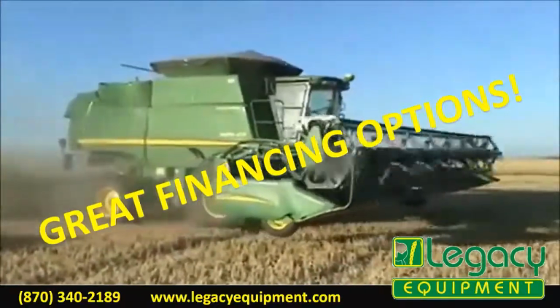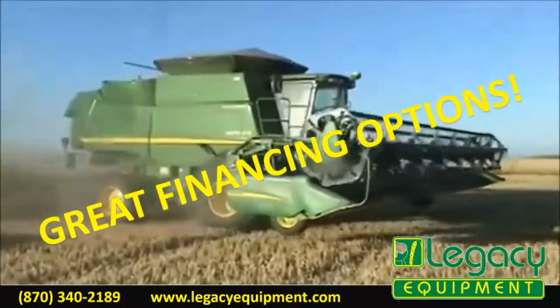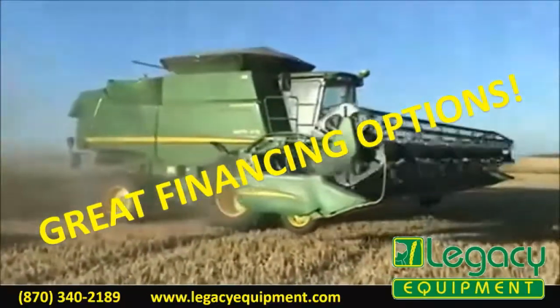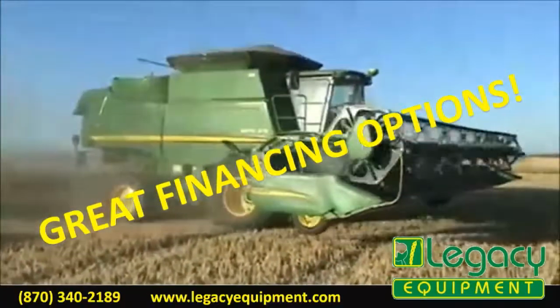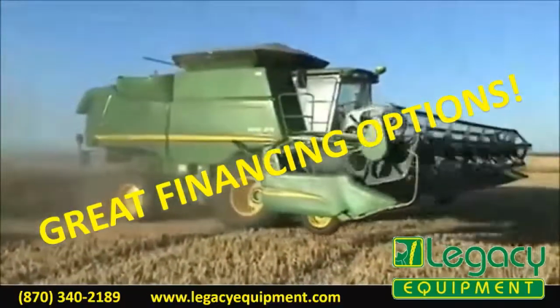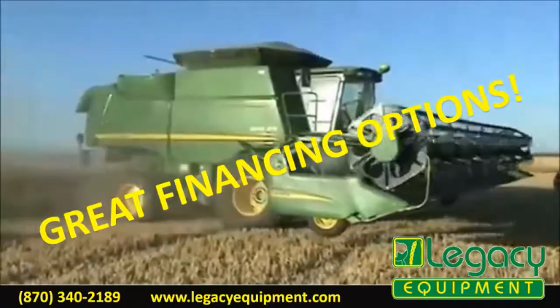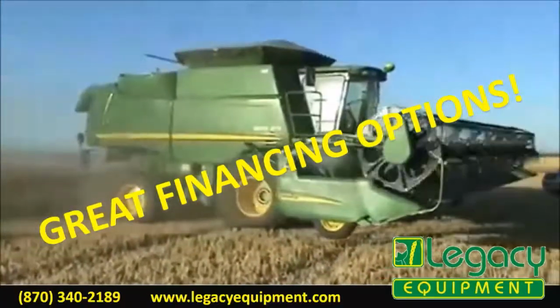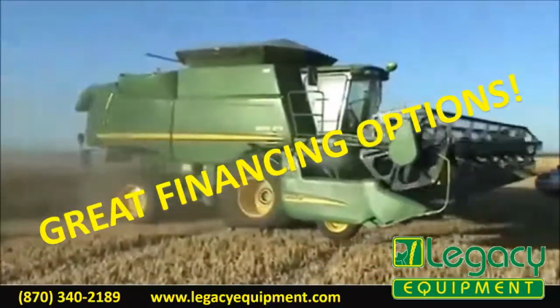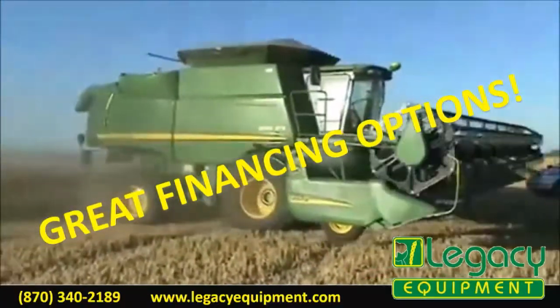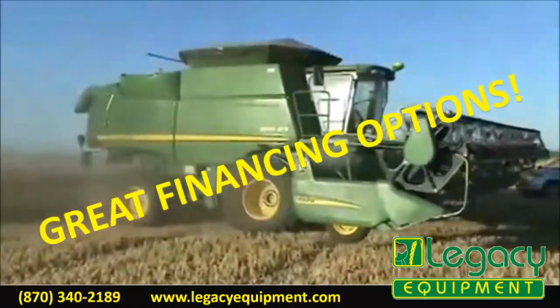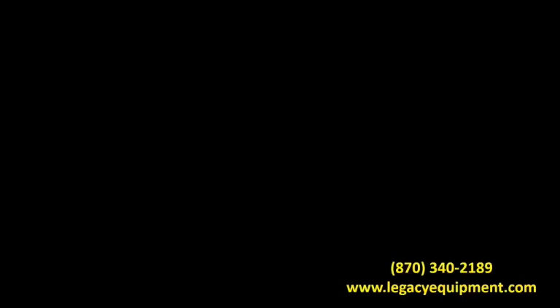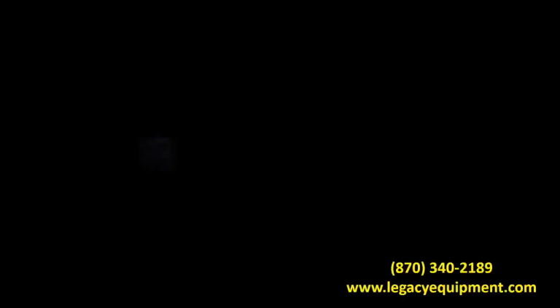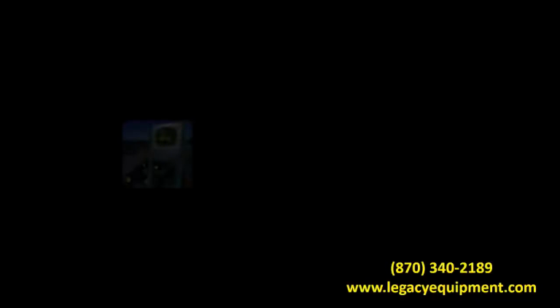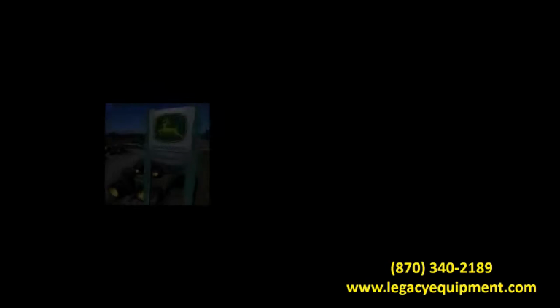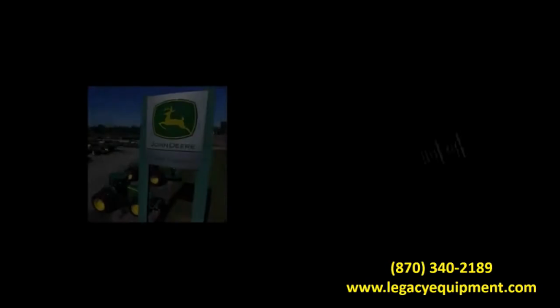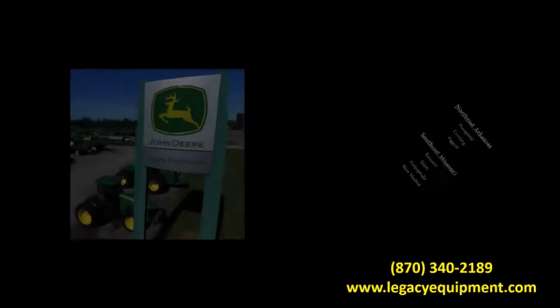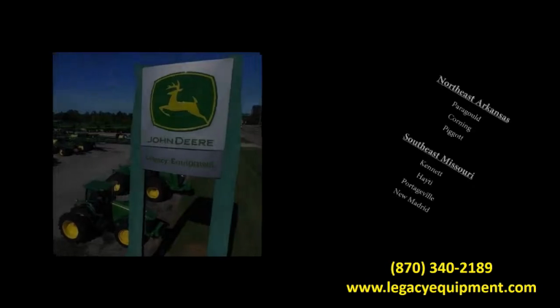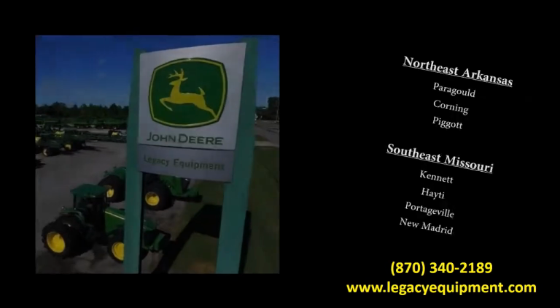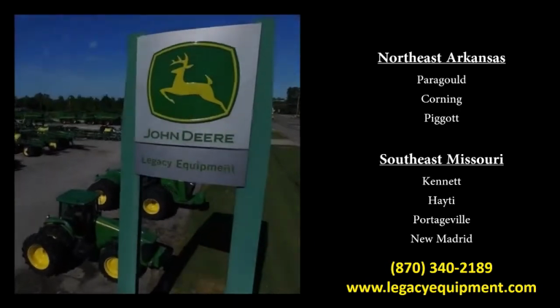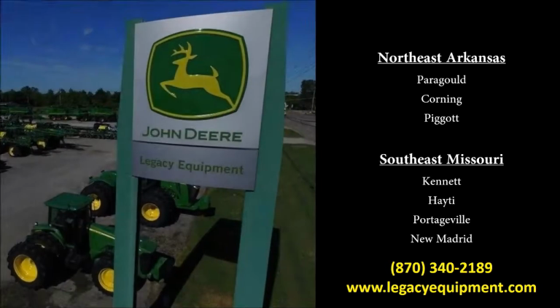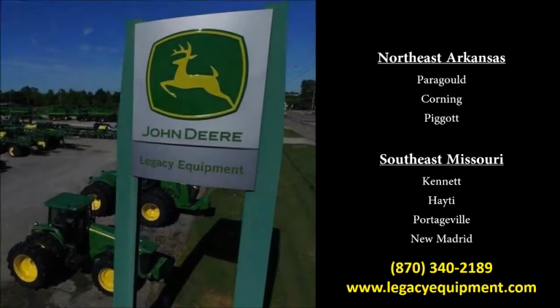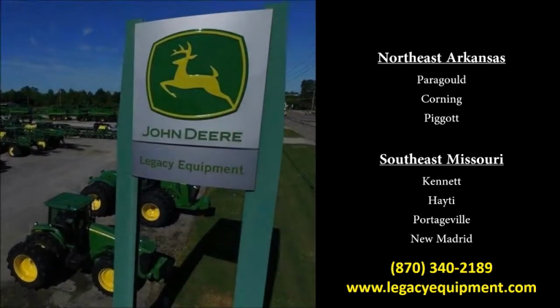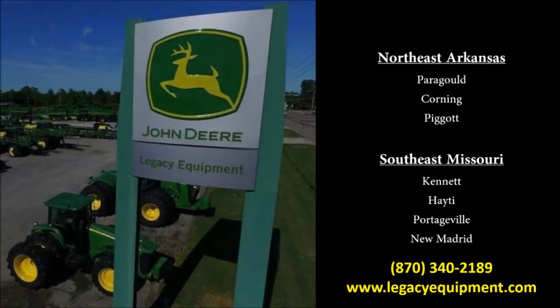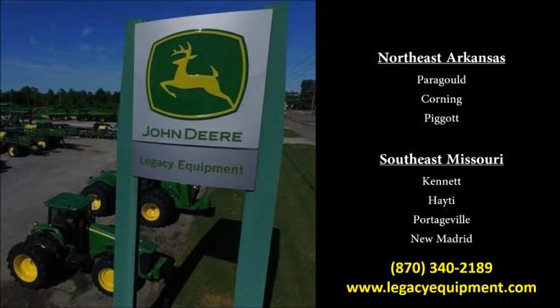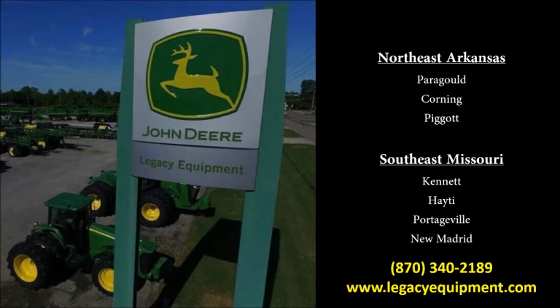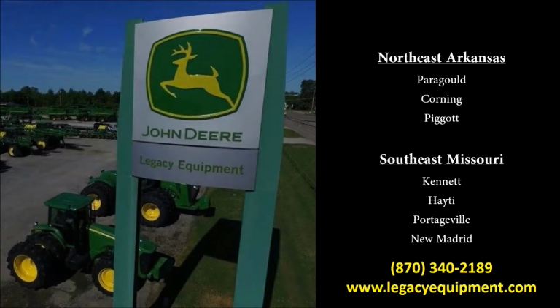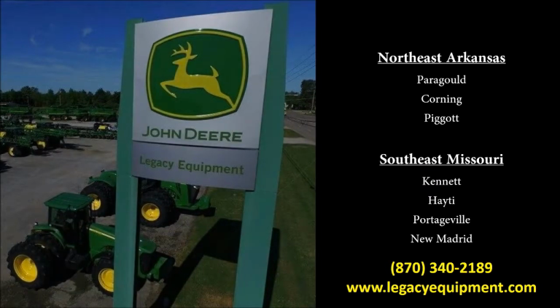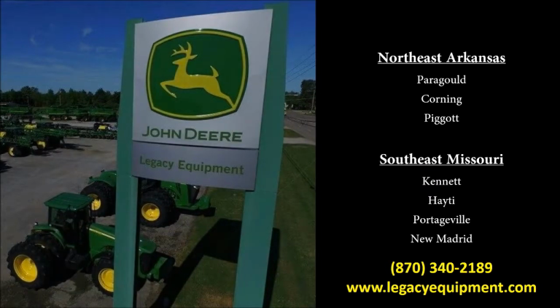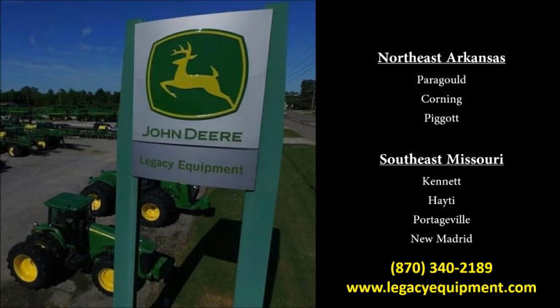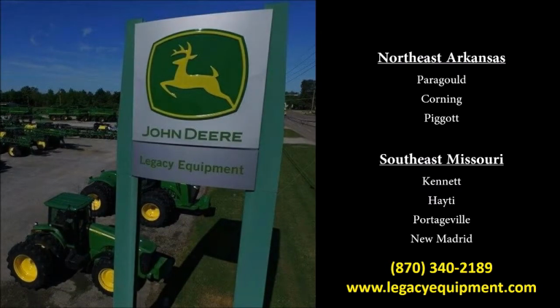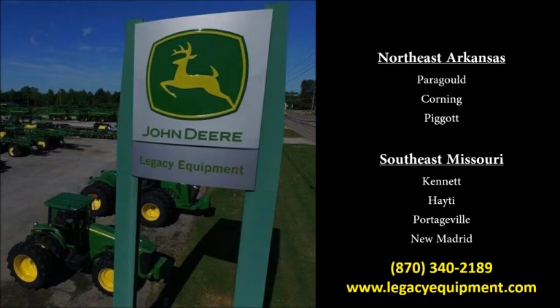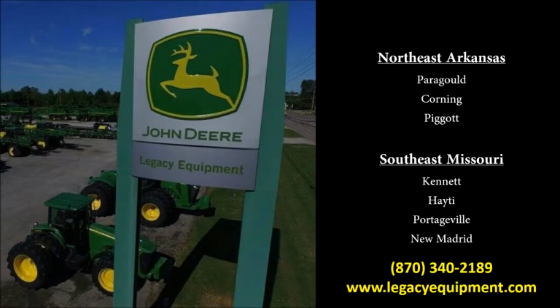Contact myself or any of our other professional sales staff at any of our seven locations.